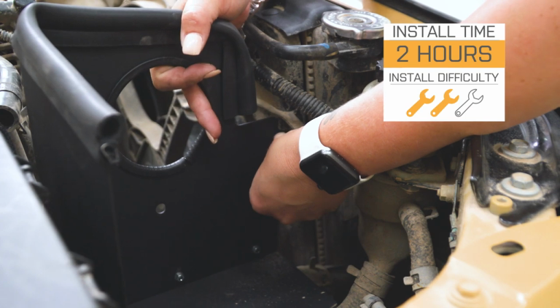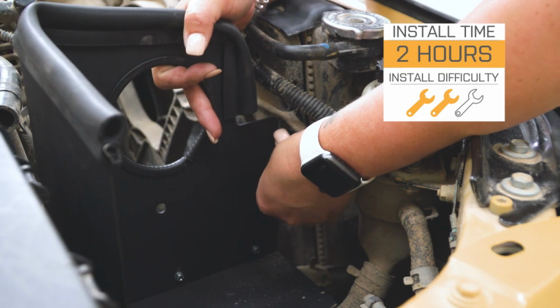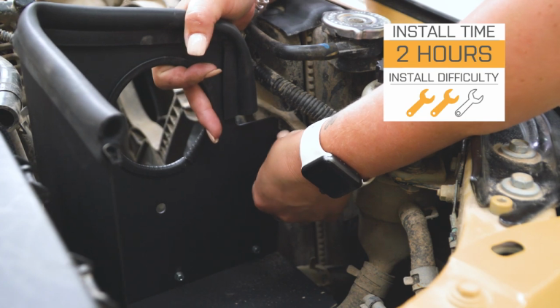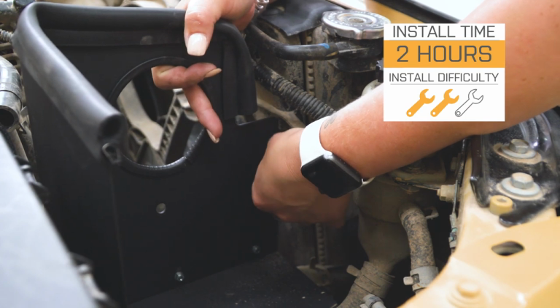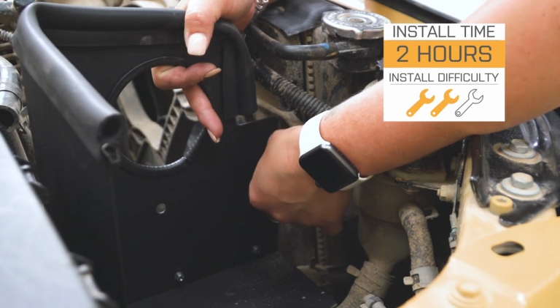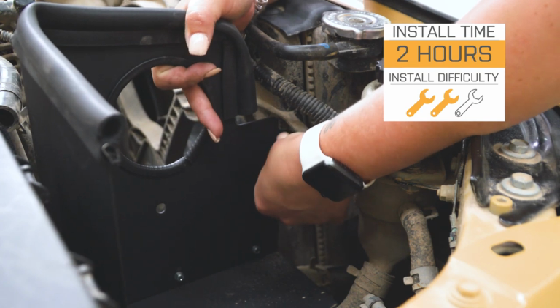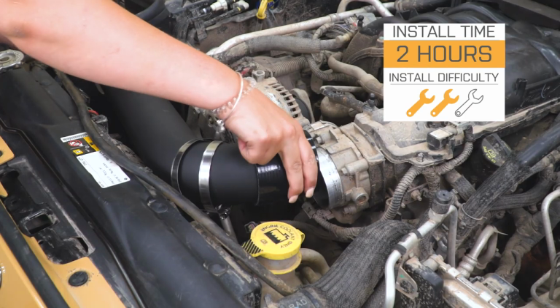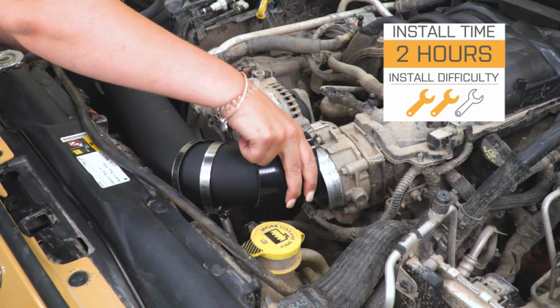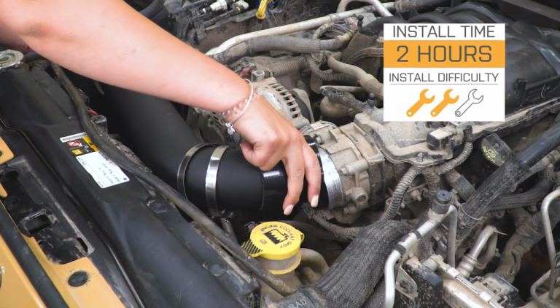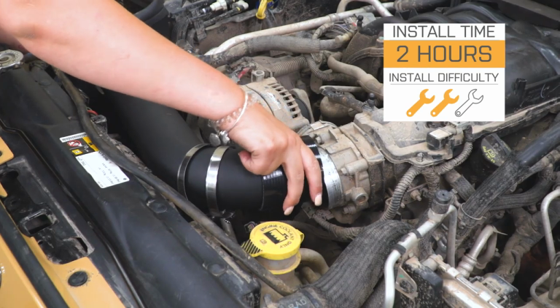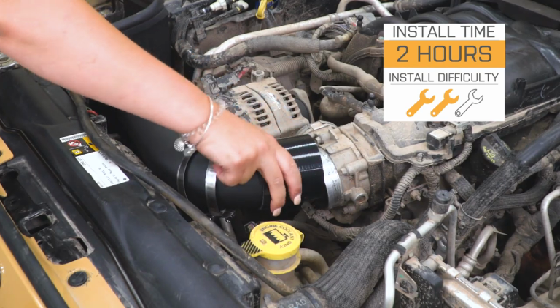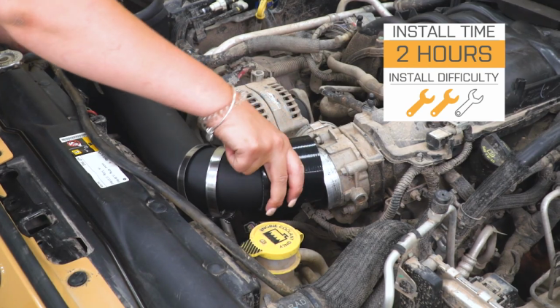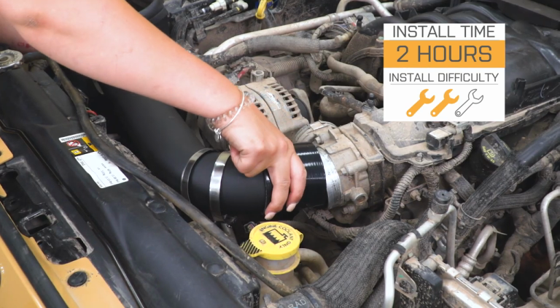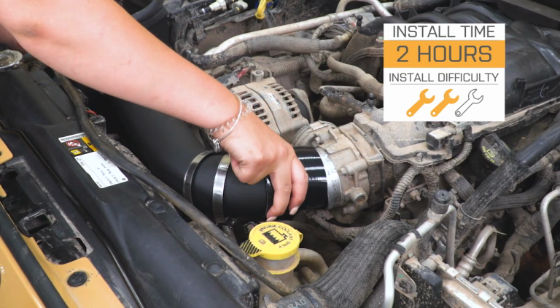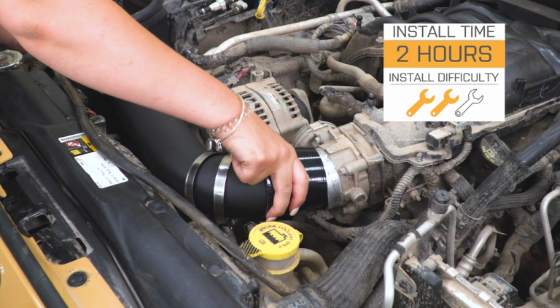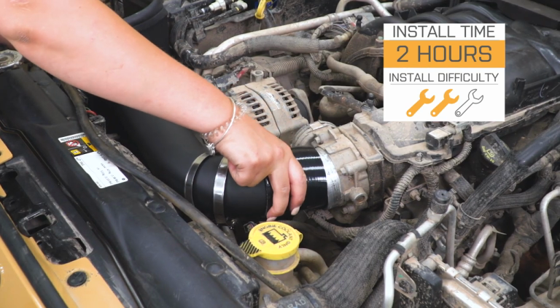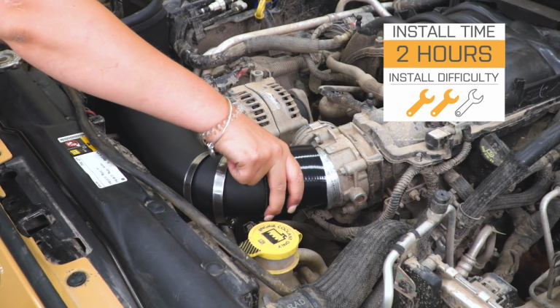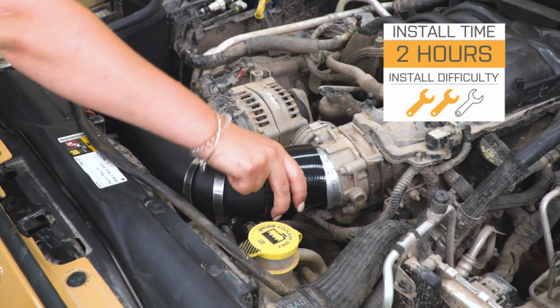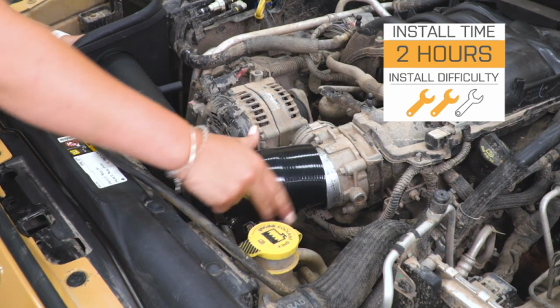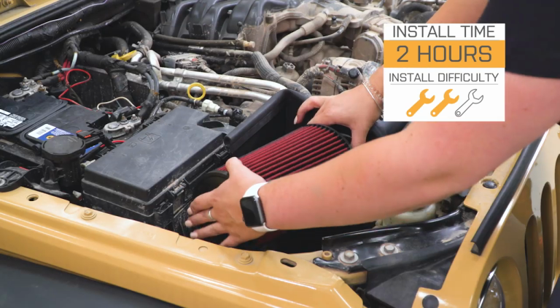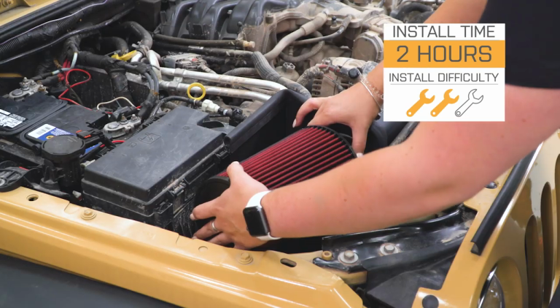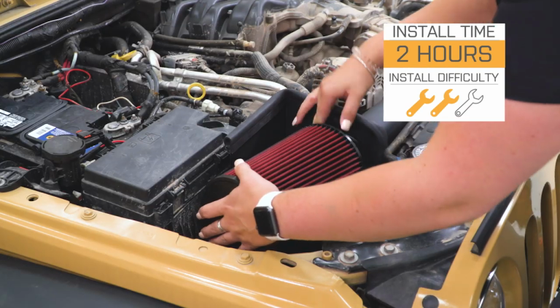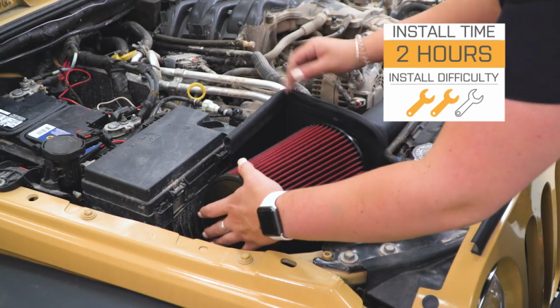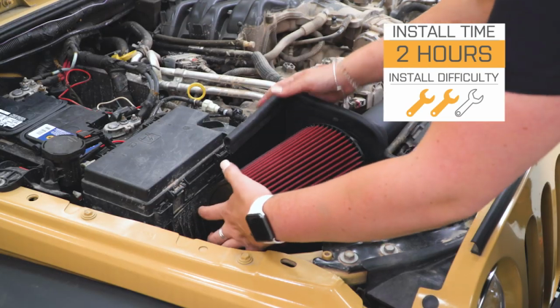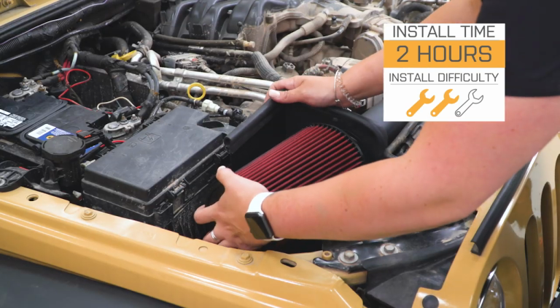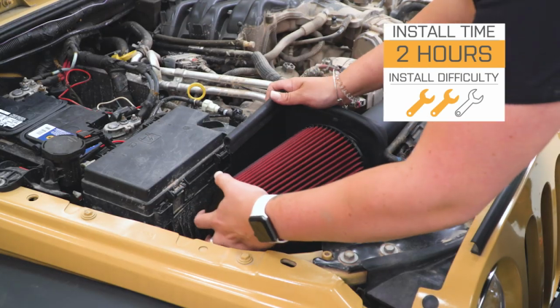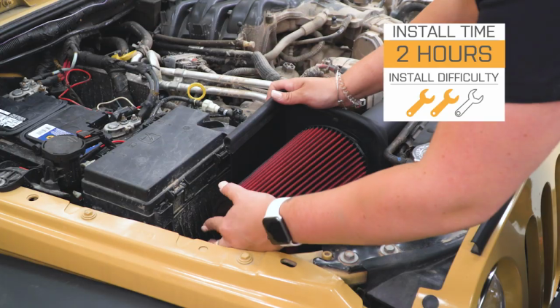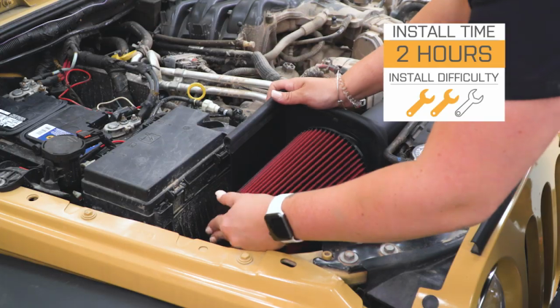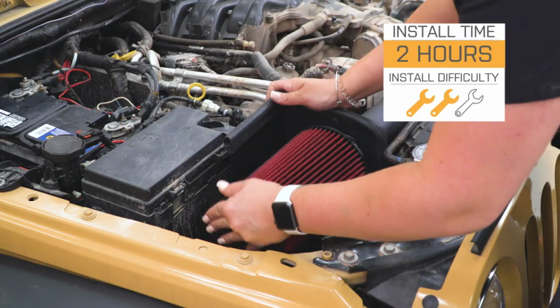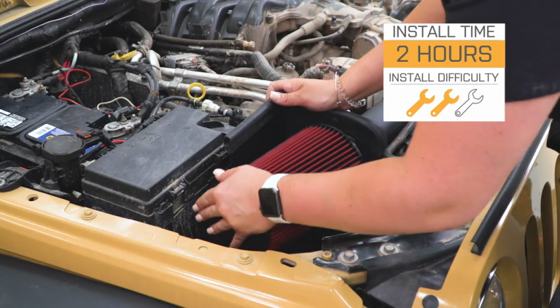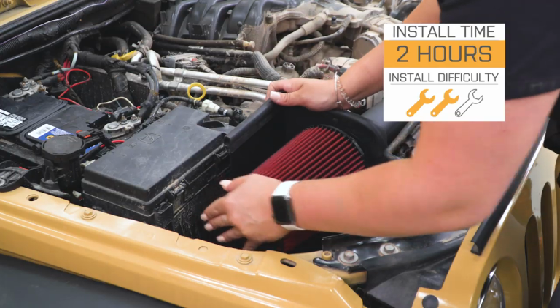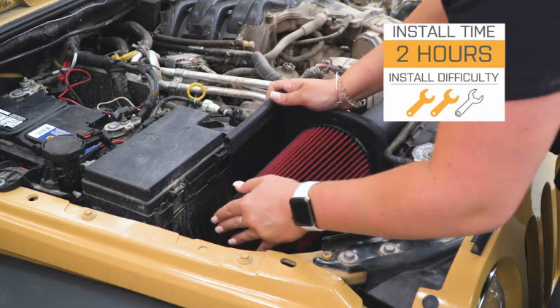Install is gonna be a two out of three wrenches on the difficulty meter. This will probably take you about two hours to get installed with some basic hand tools. So speaking of the install, let's jump into that now.